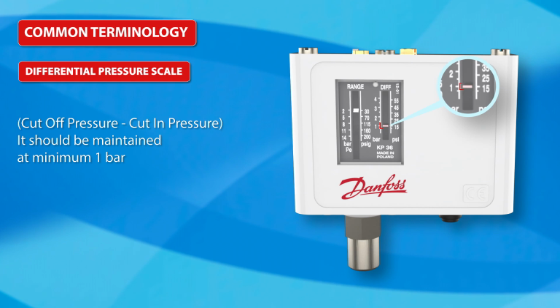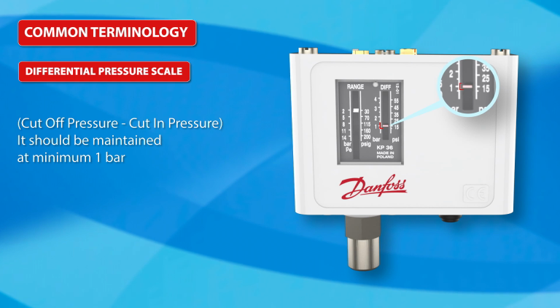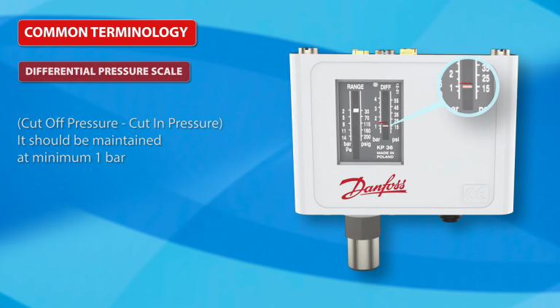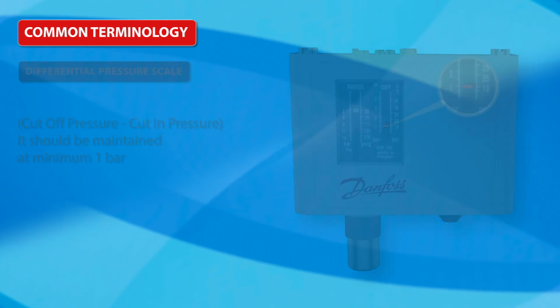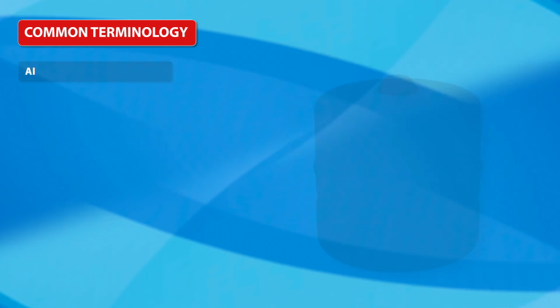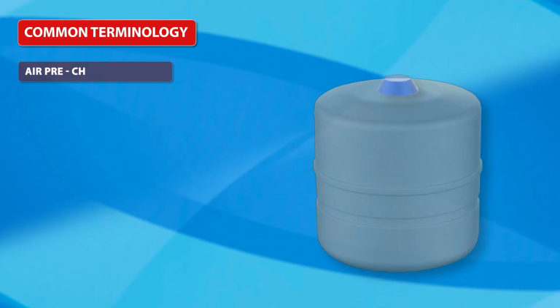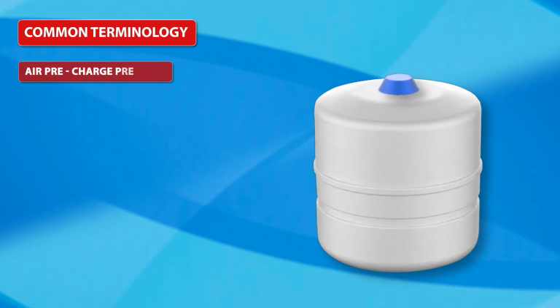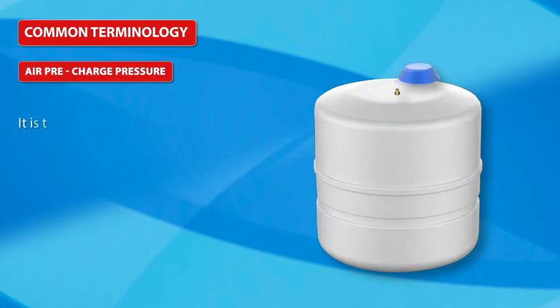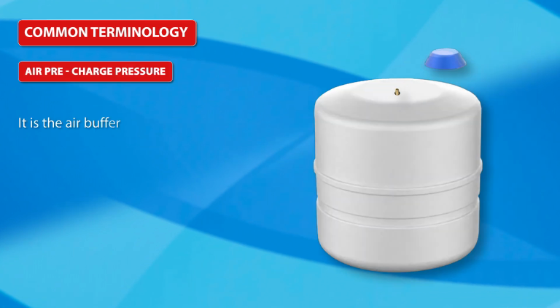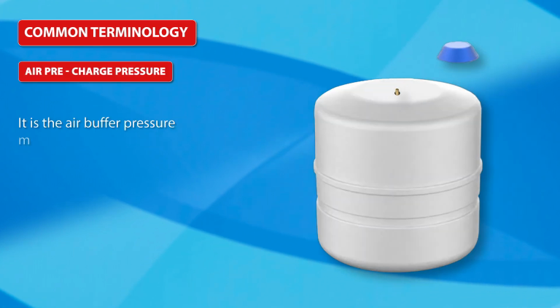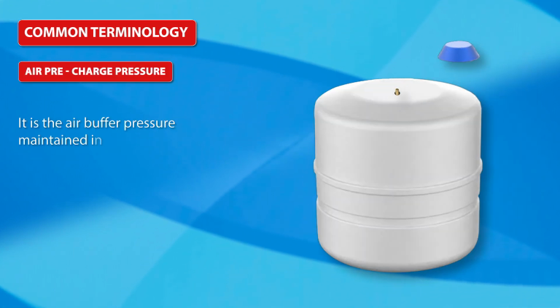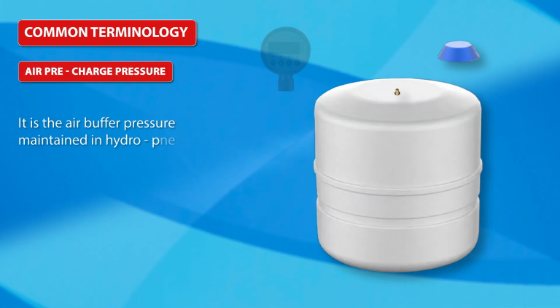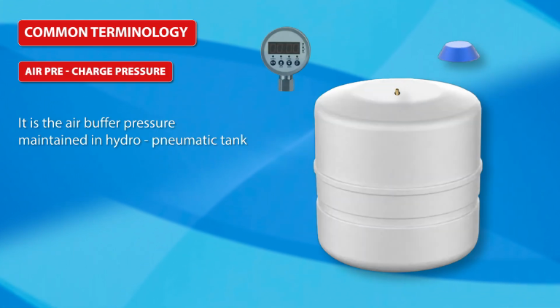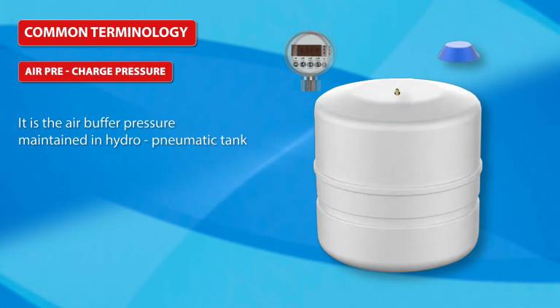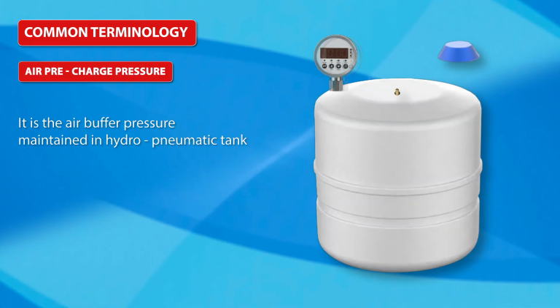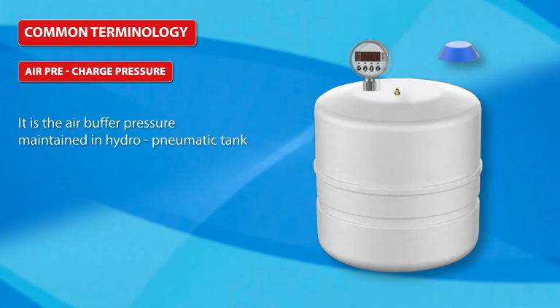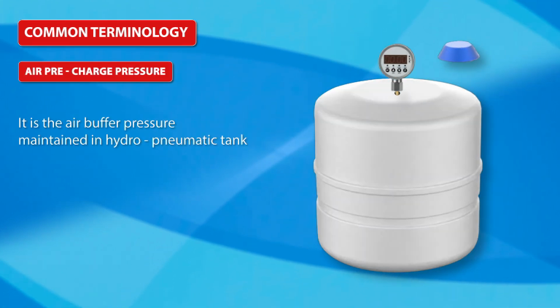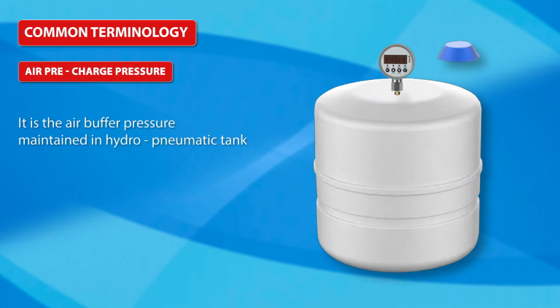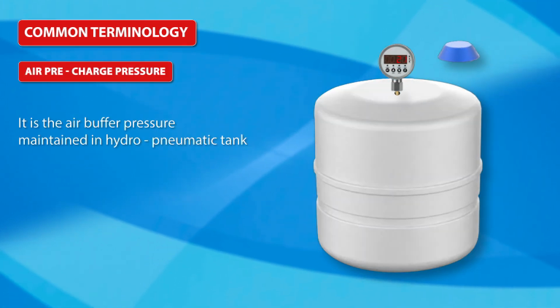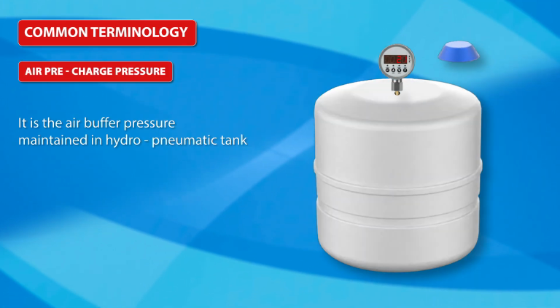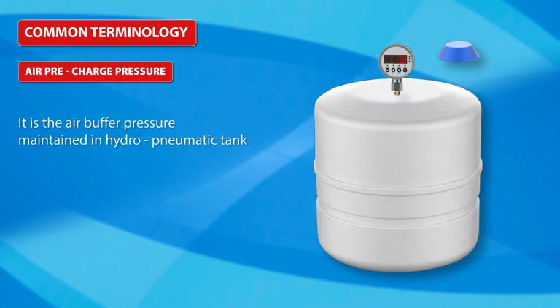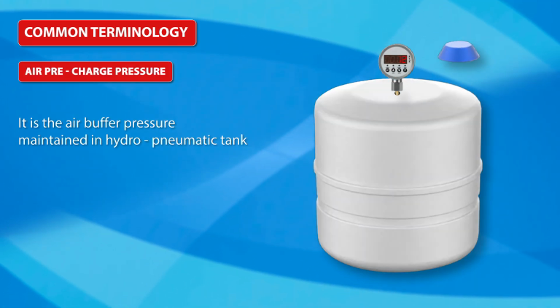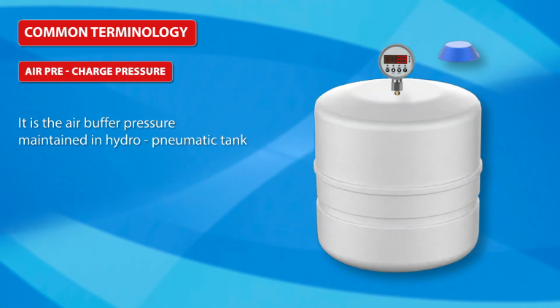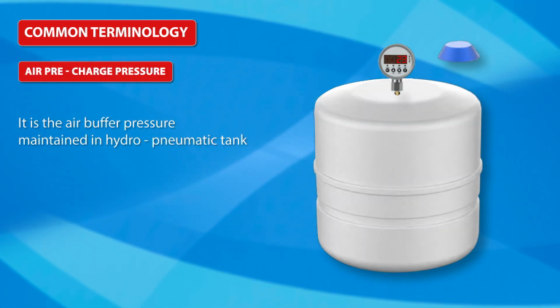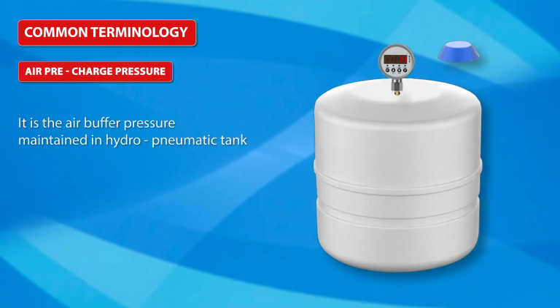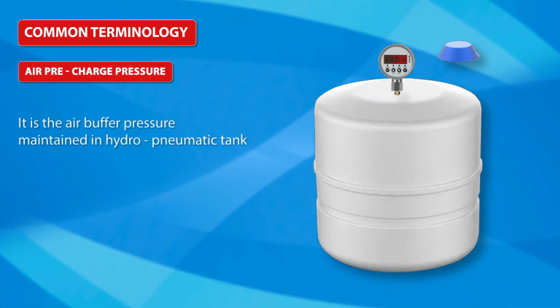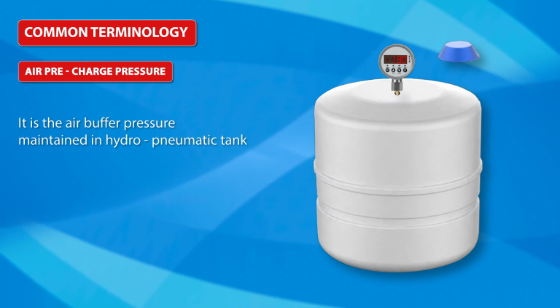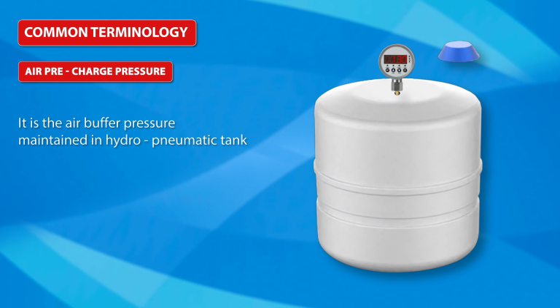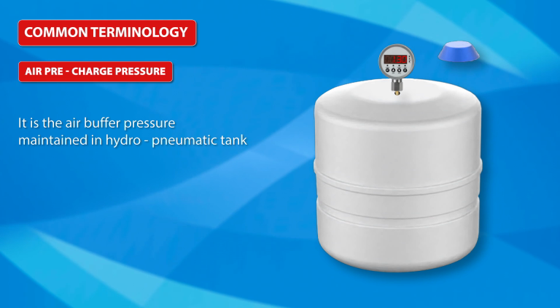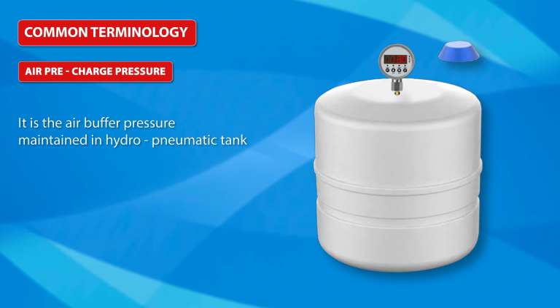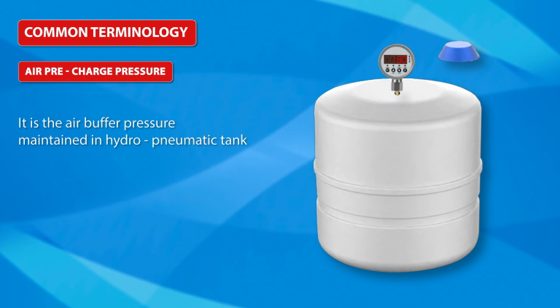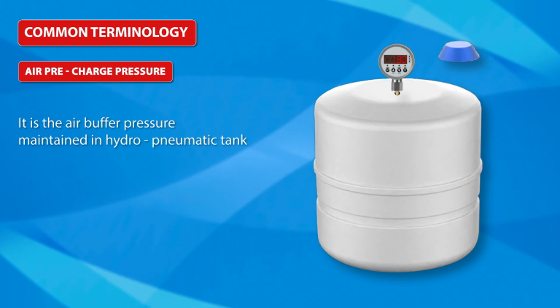Air Pre-Charge Pressure is the air buffer pressure maintained in the hydro-pneumatic tank.